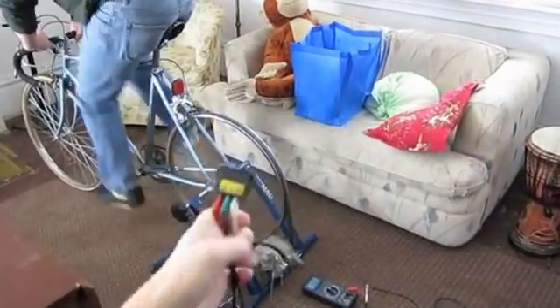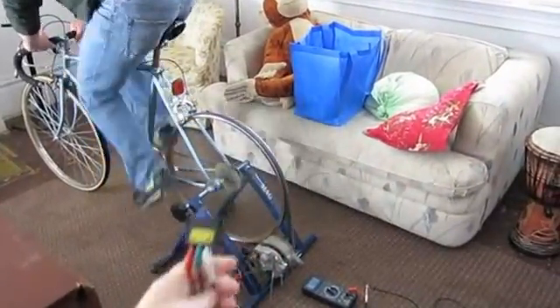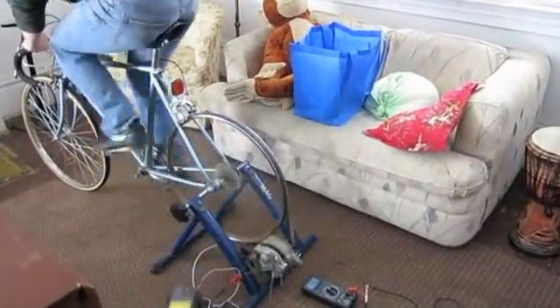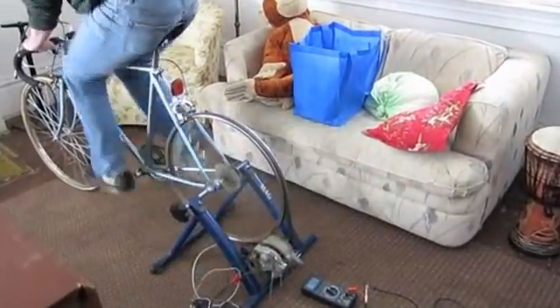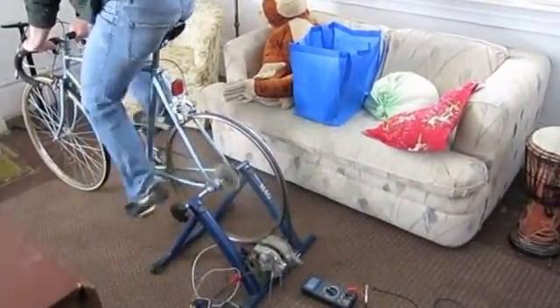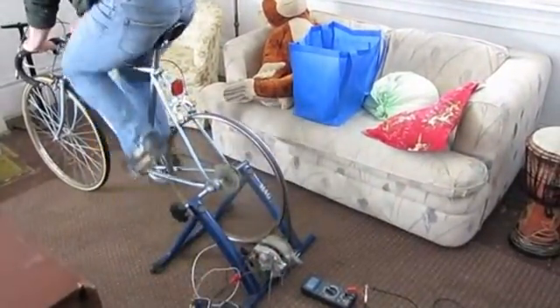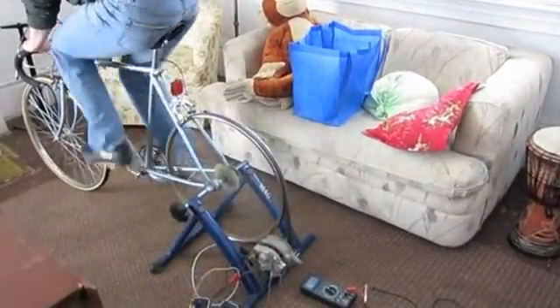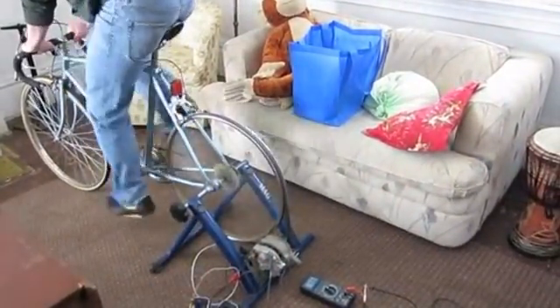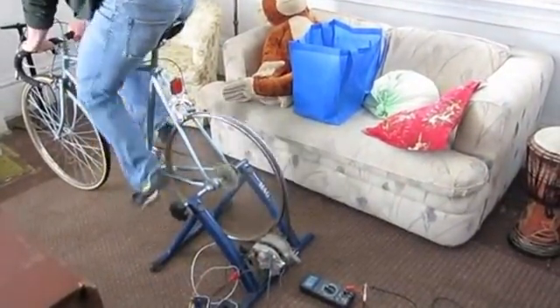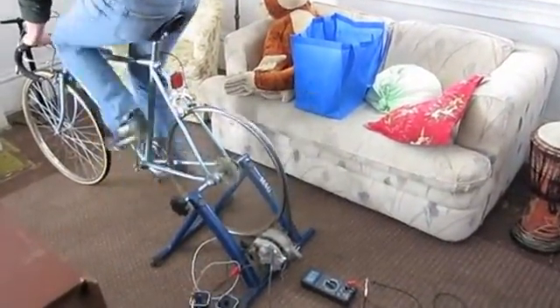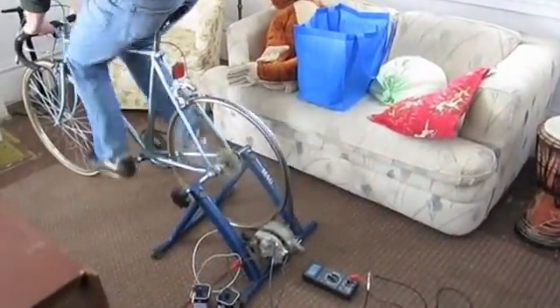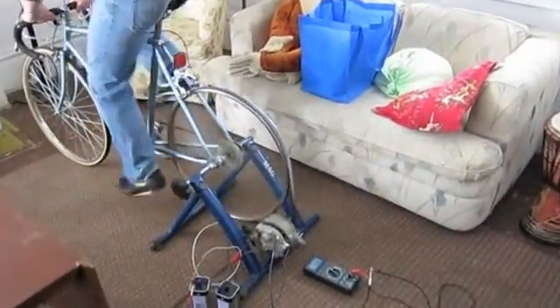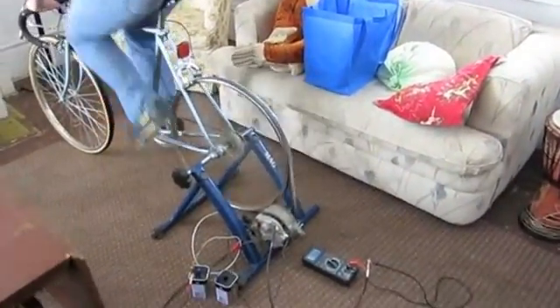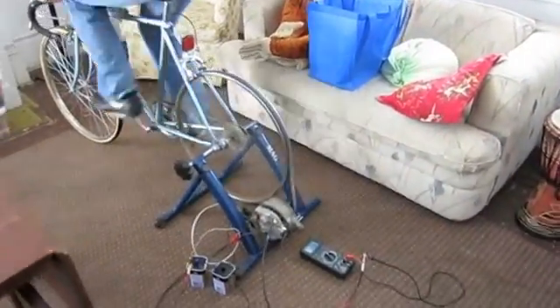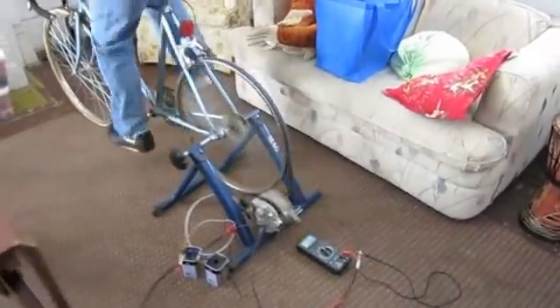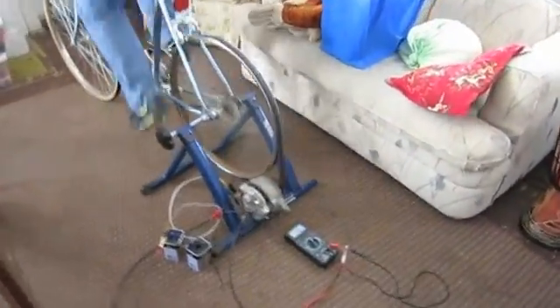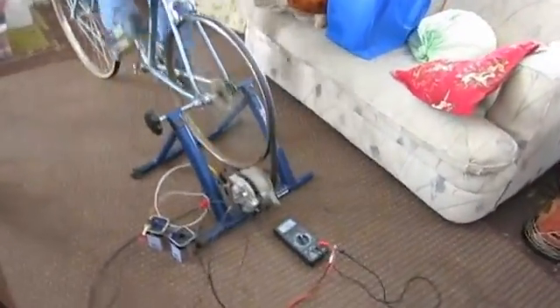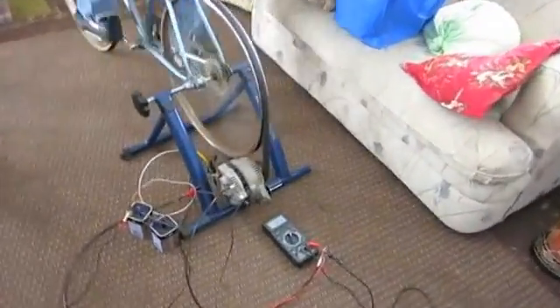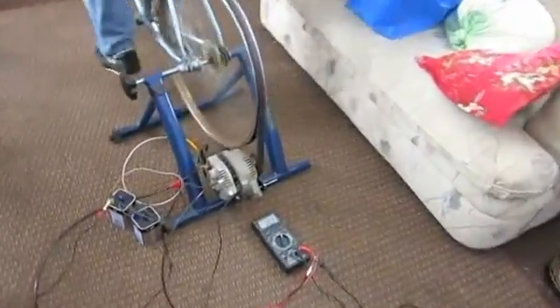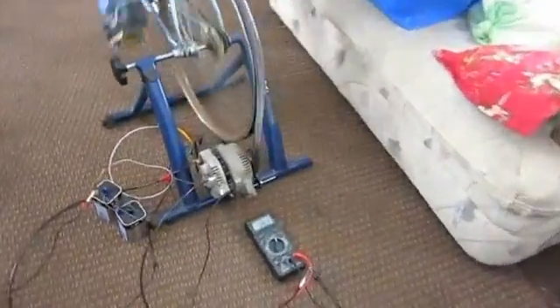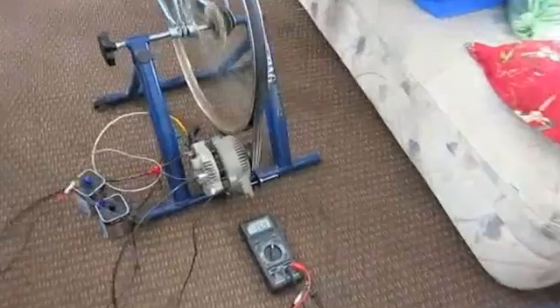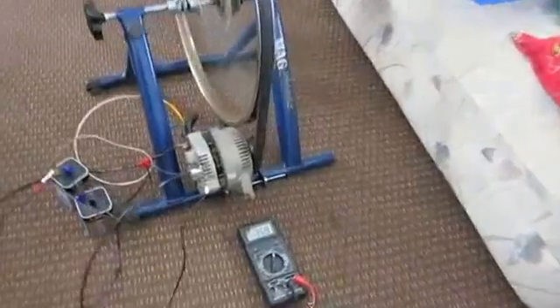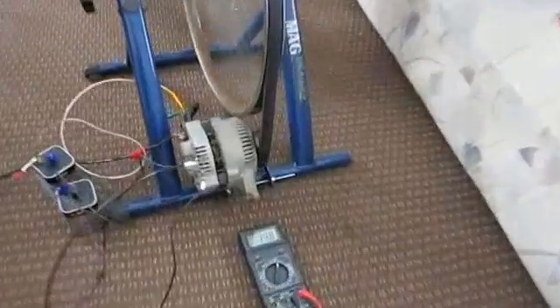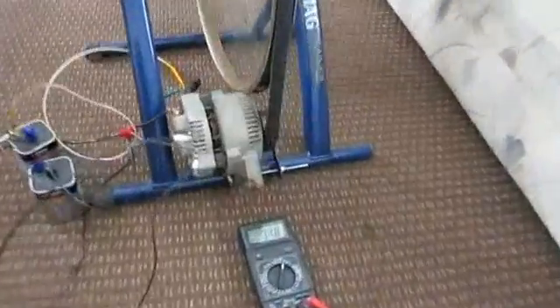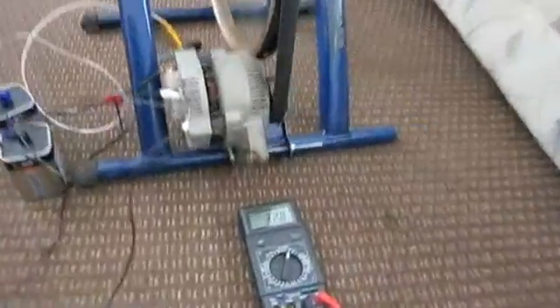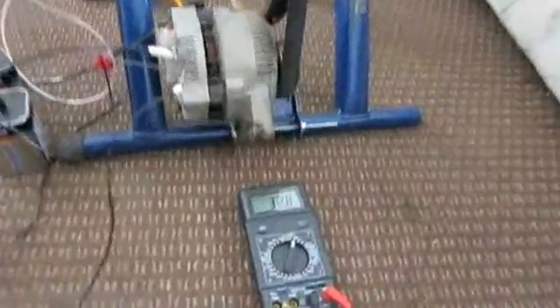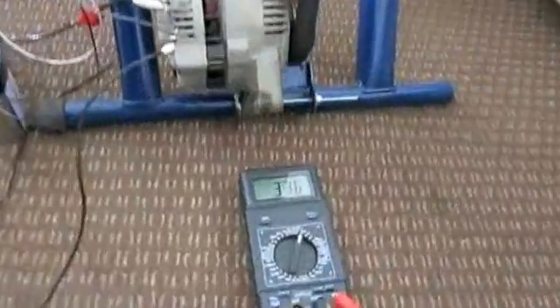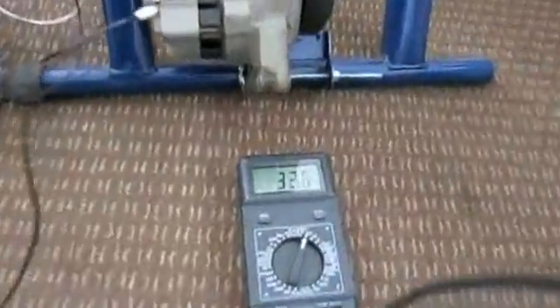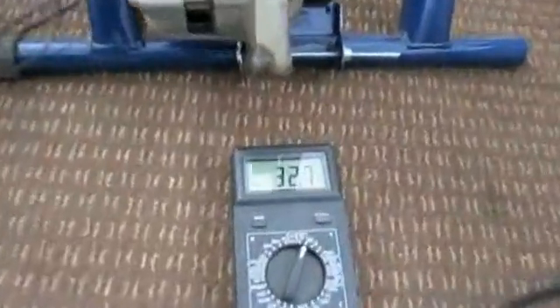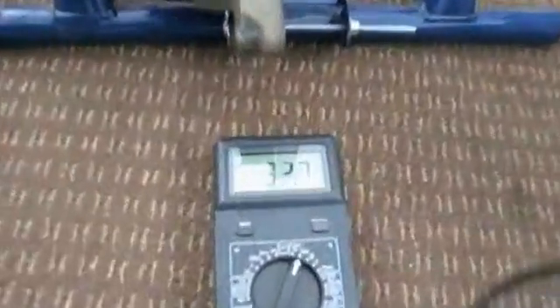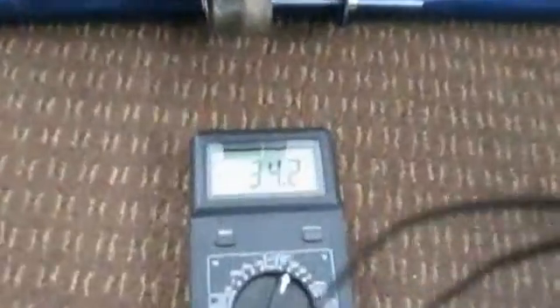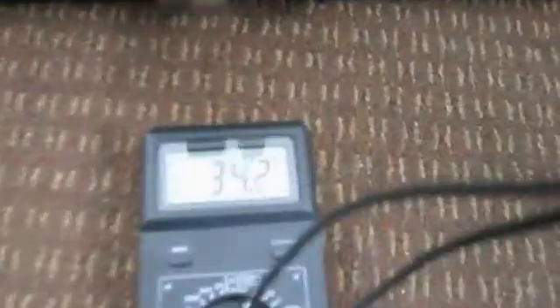It gets noticeably more difficult to pedal now because of the electric motor force inside the alternator.